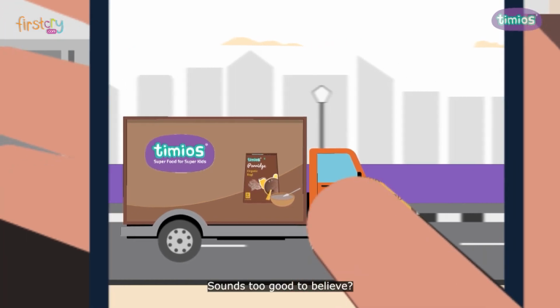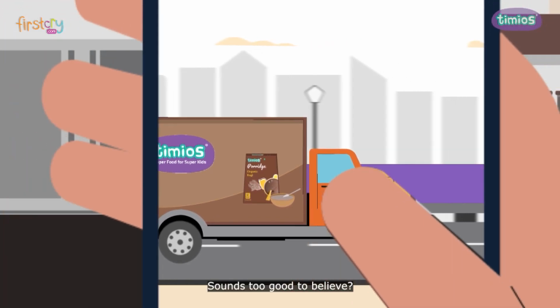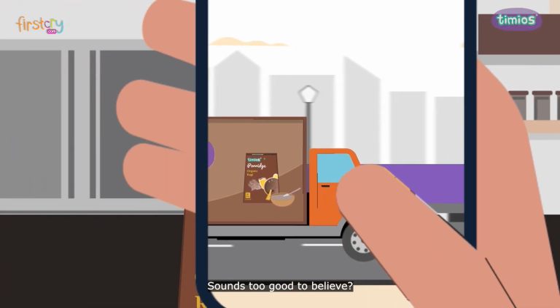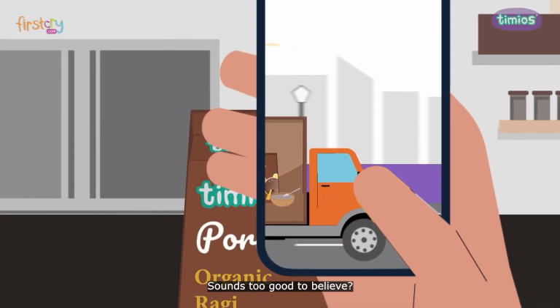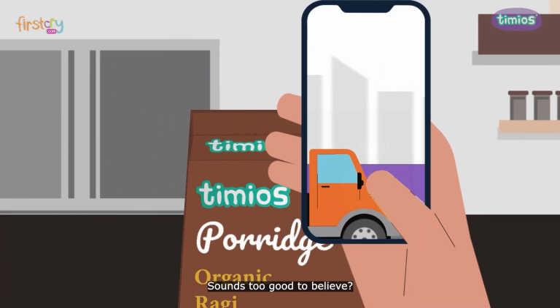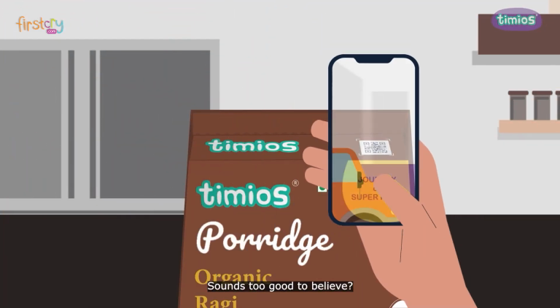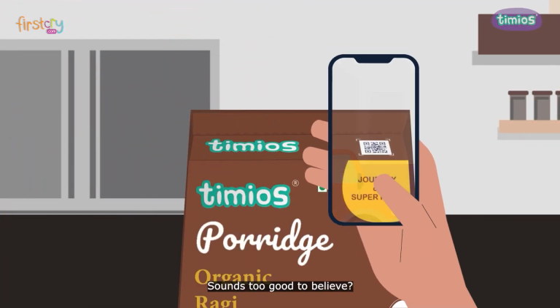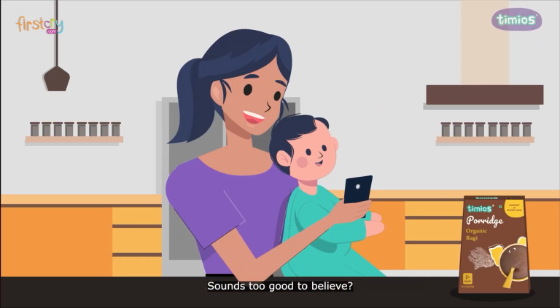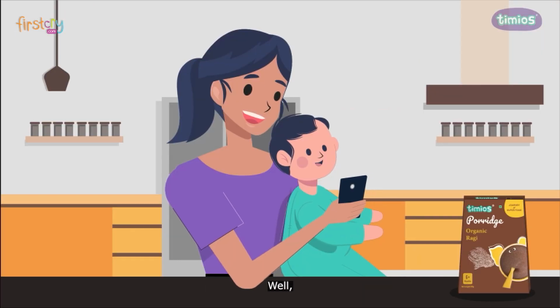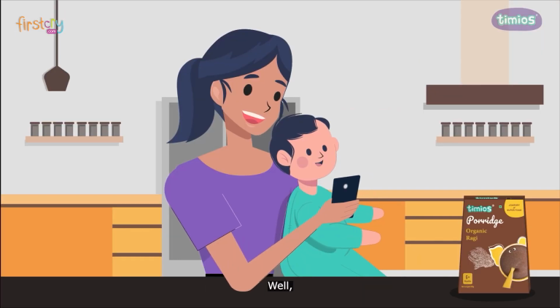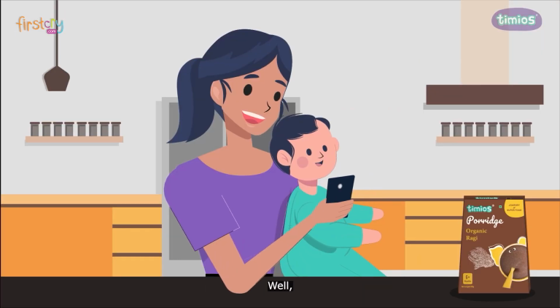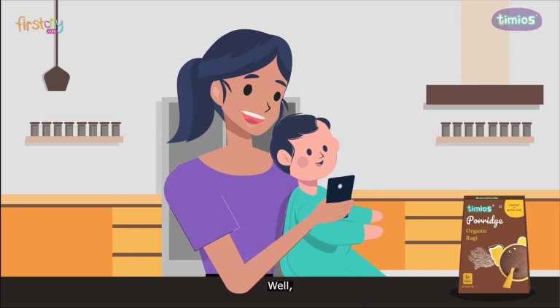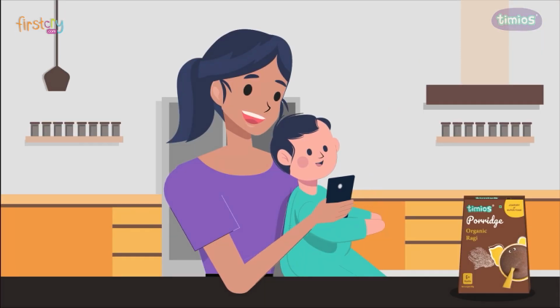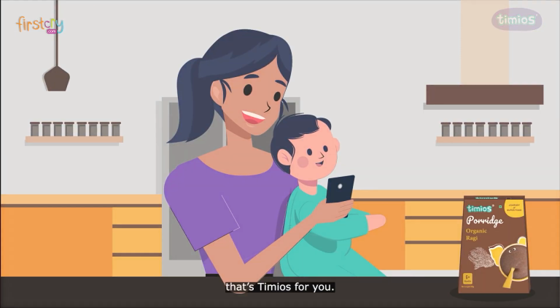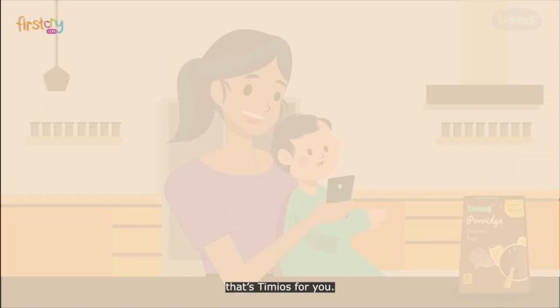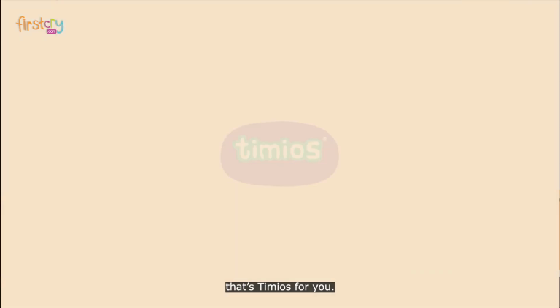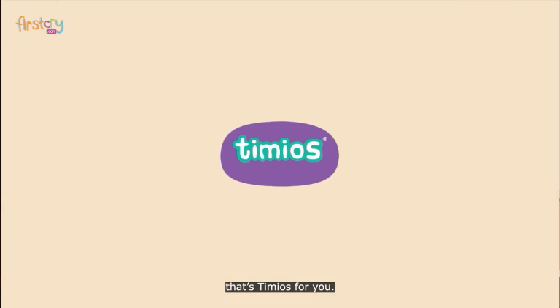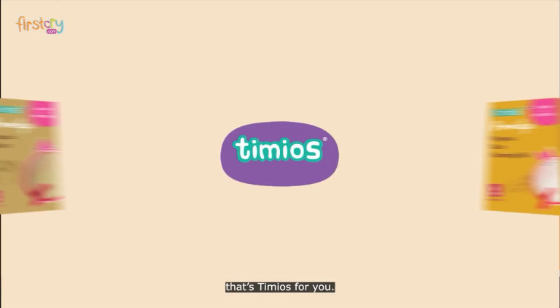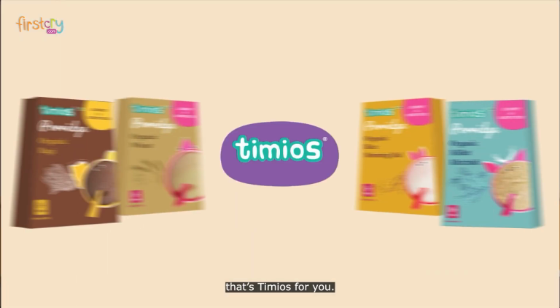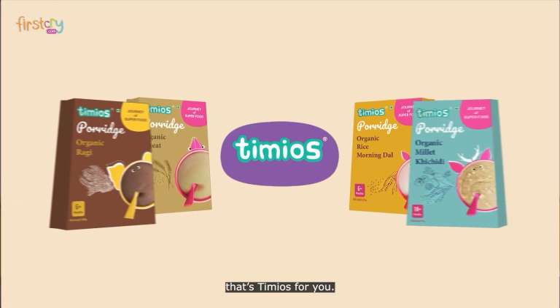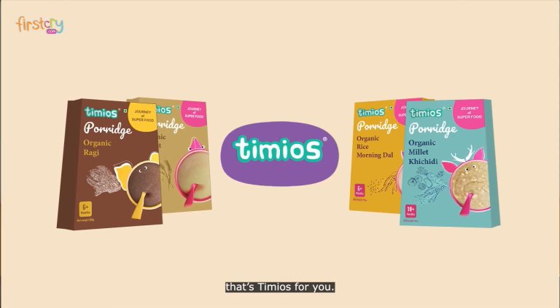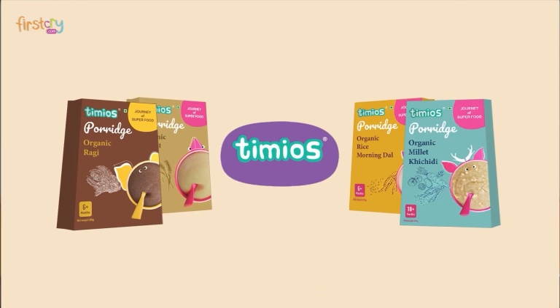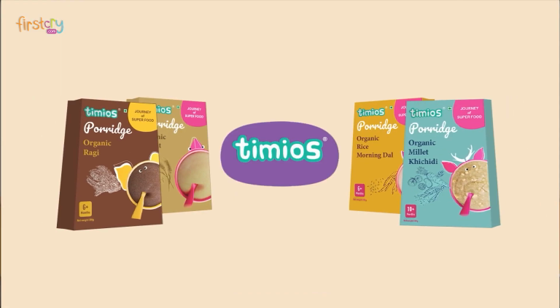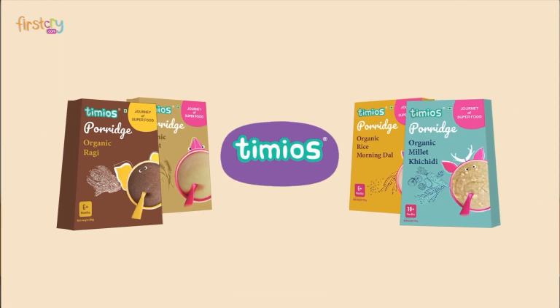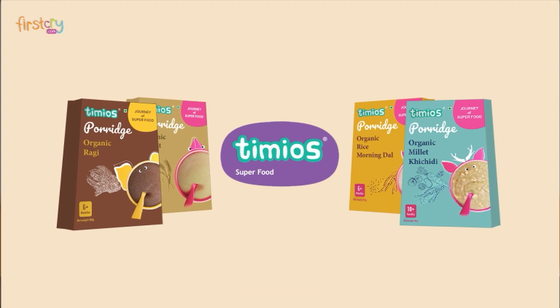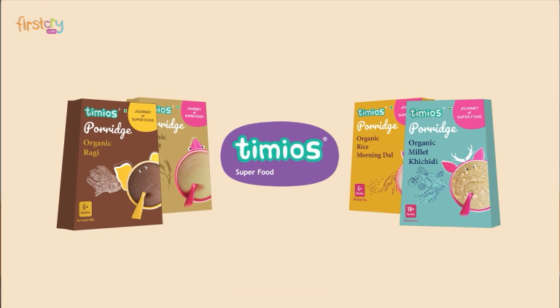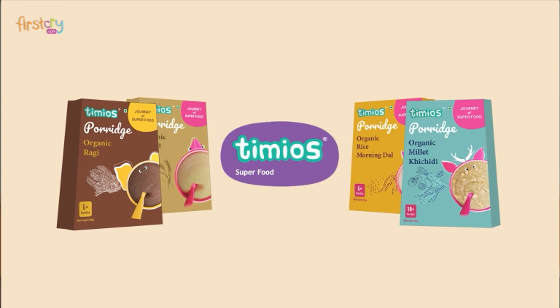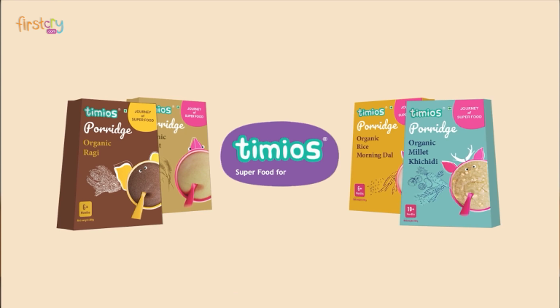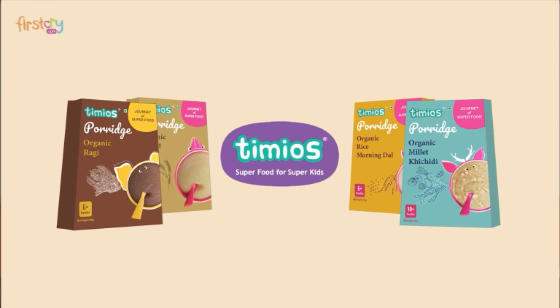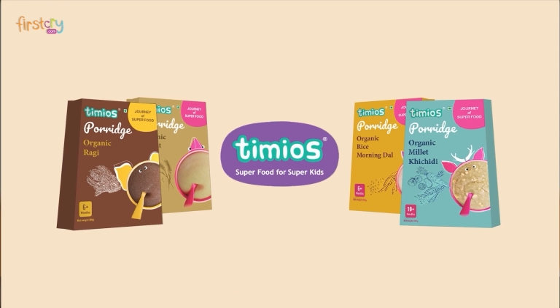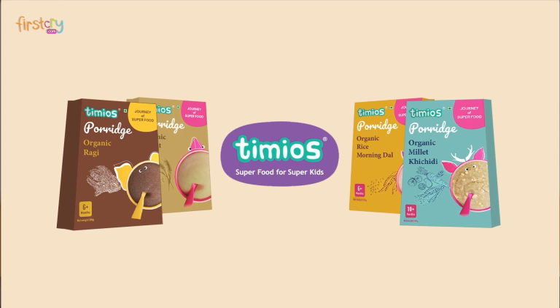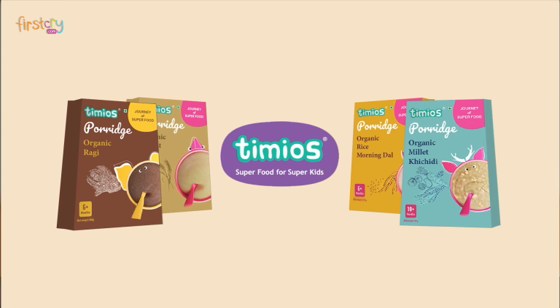Sounds too good to believe? Well, that's Timeo's for you. Superfood for superkids.